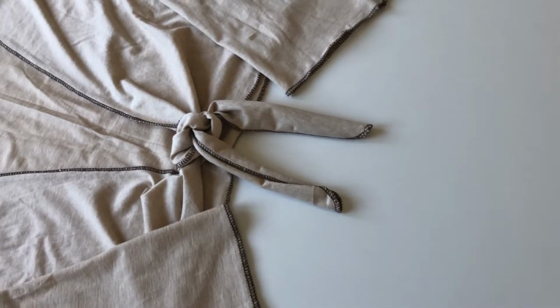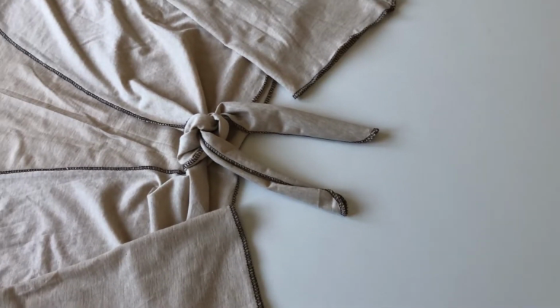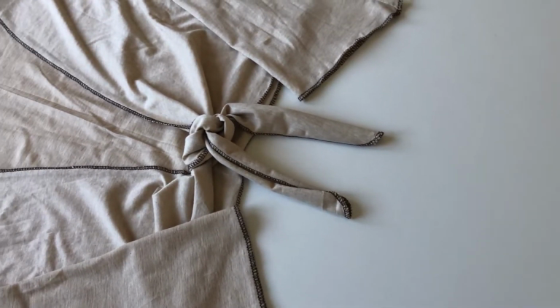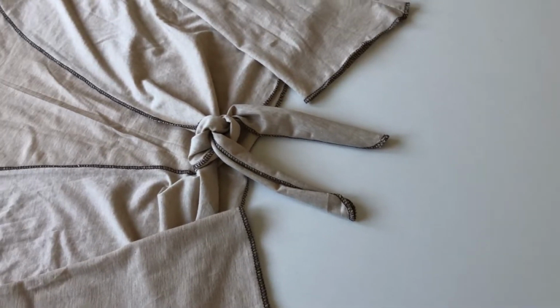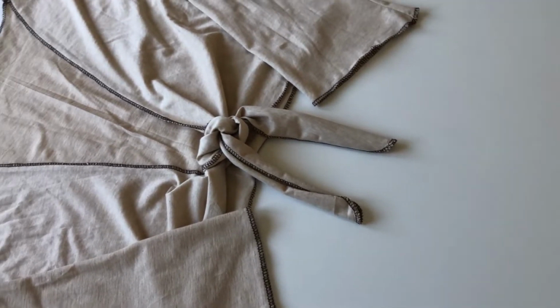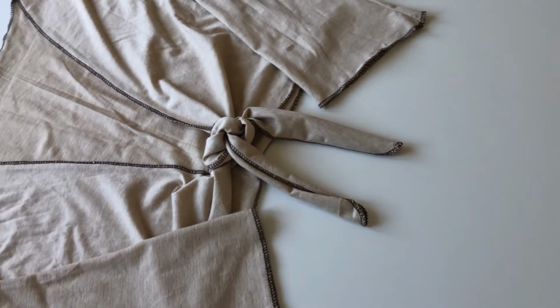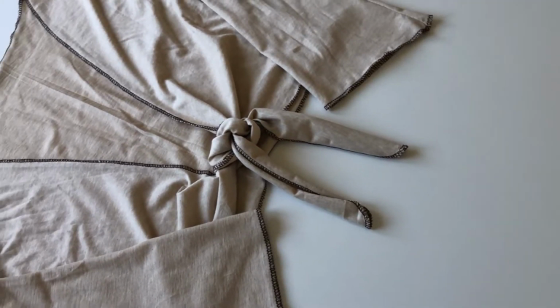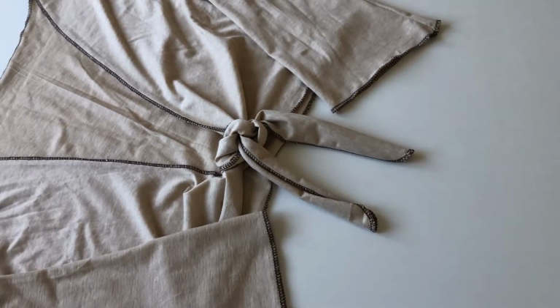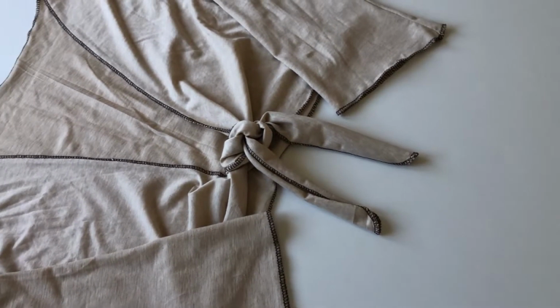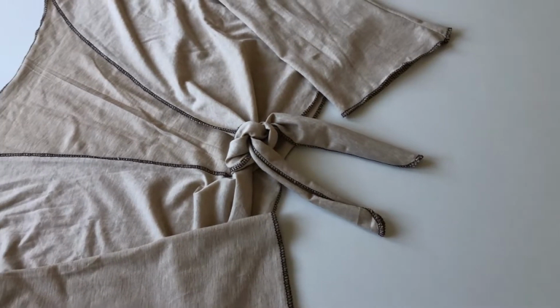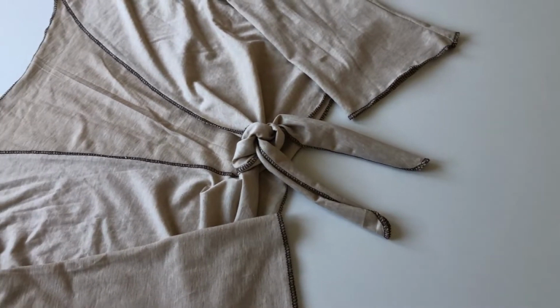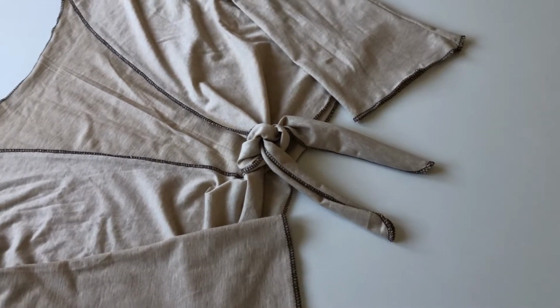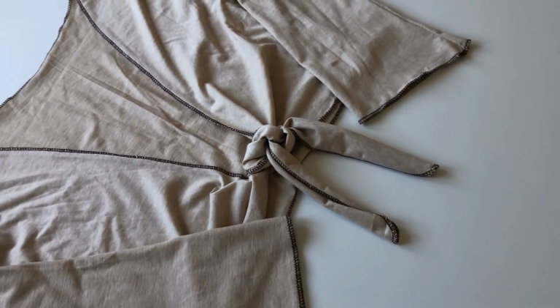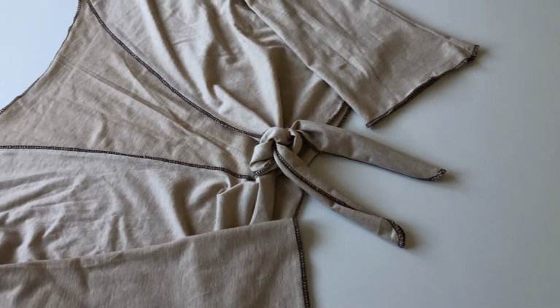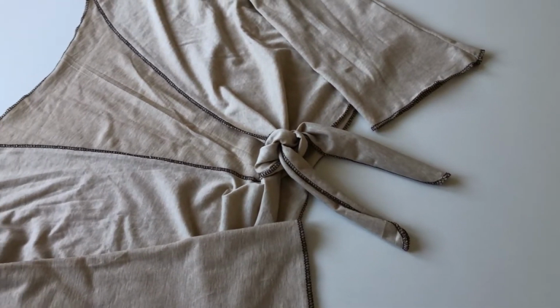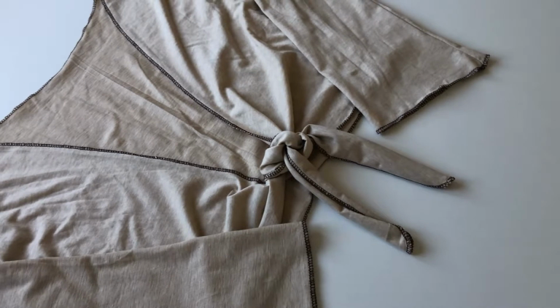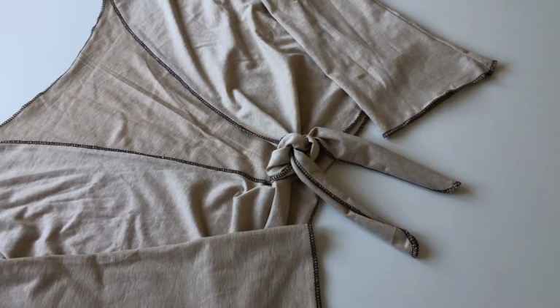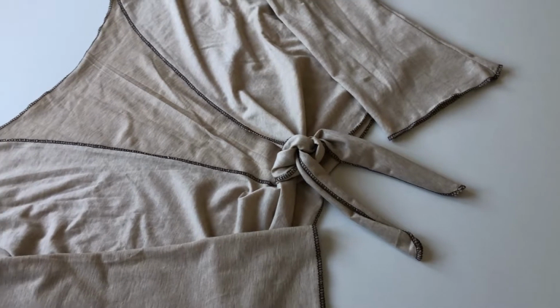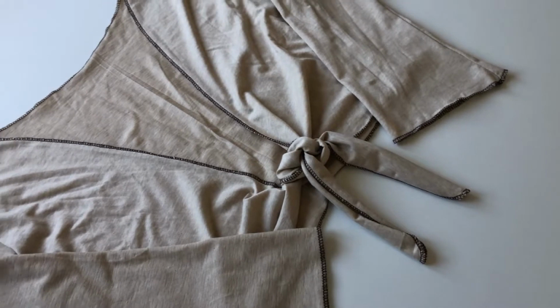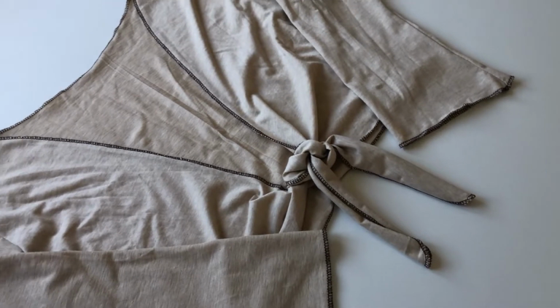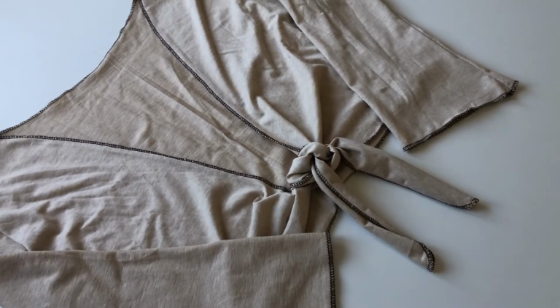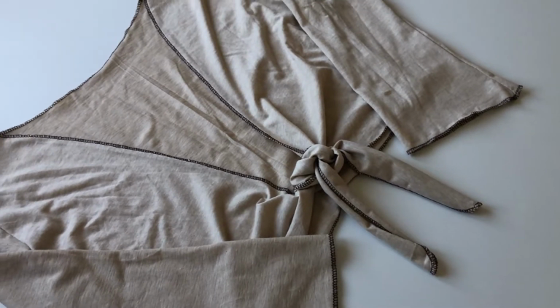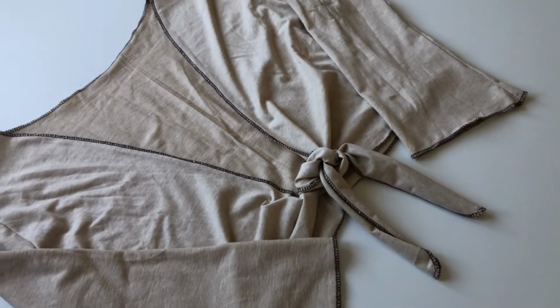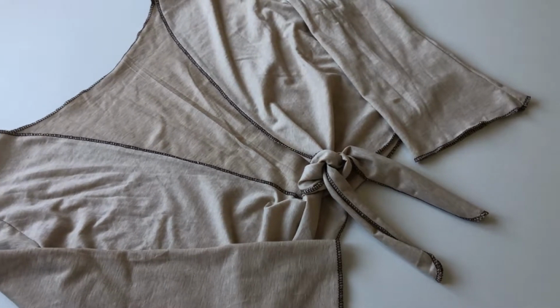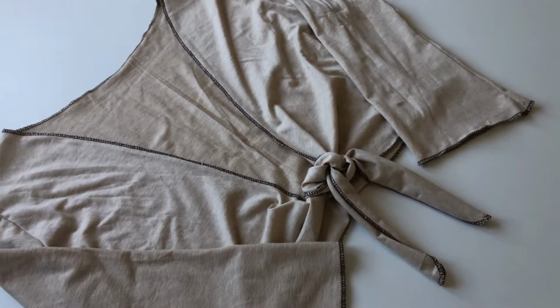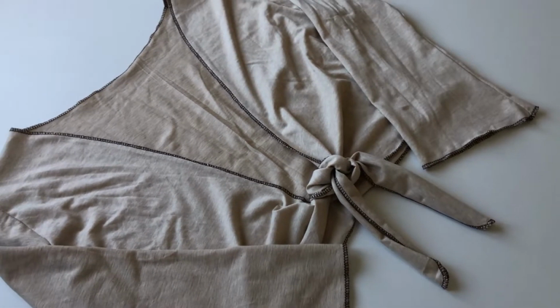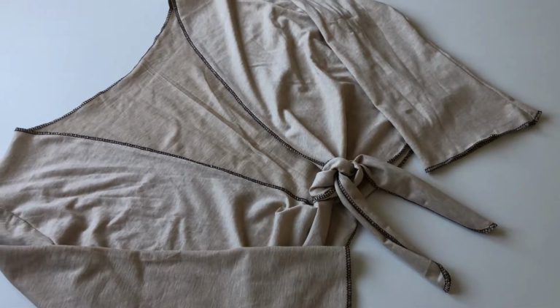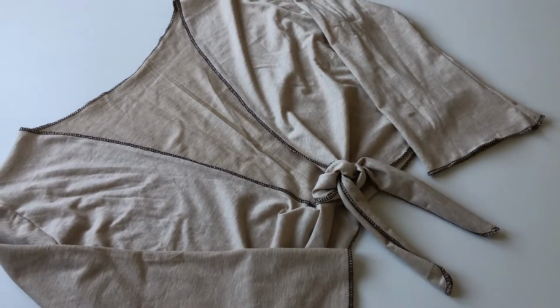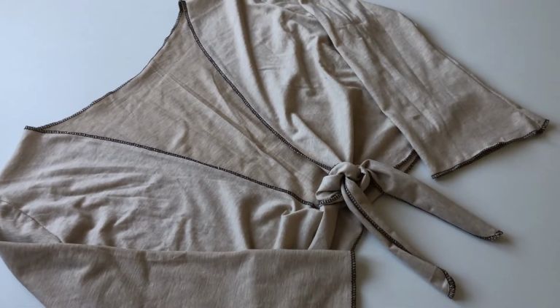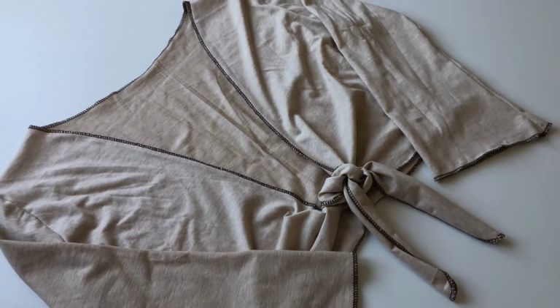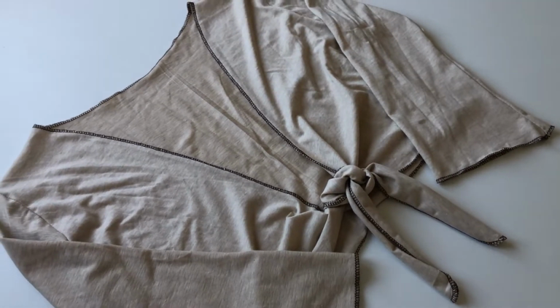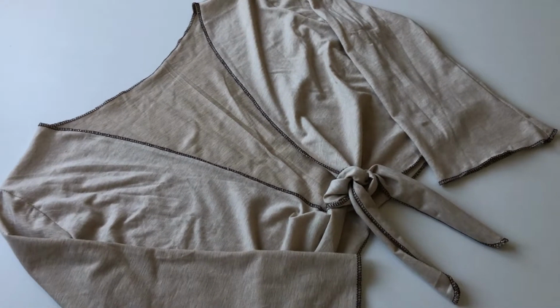Hi, I hope you are doing well. Today I'm going to show you how to create this cute typhoon top.